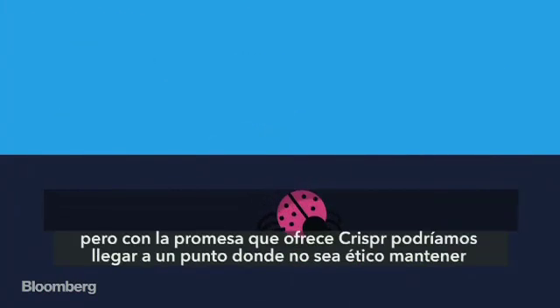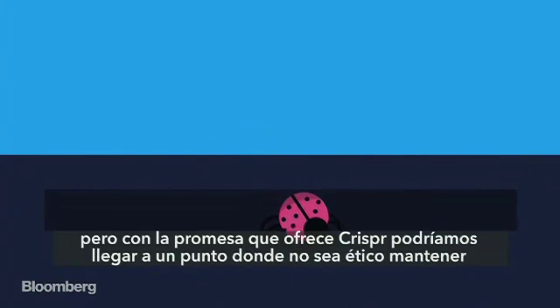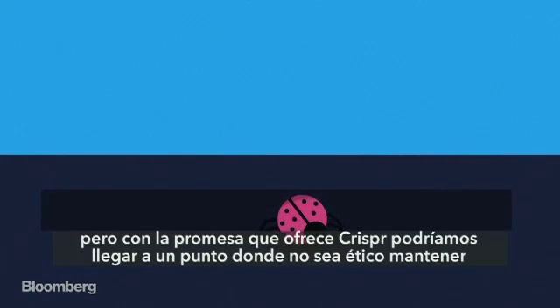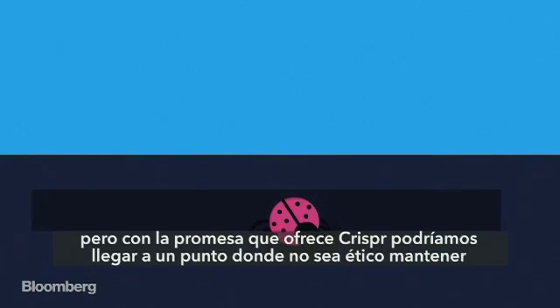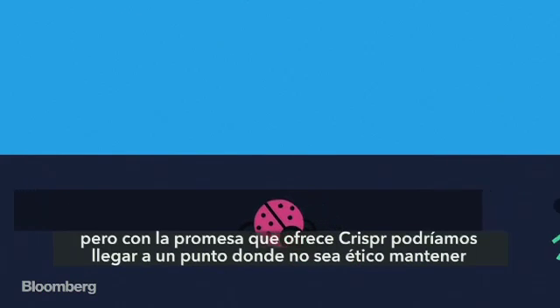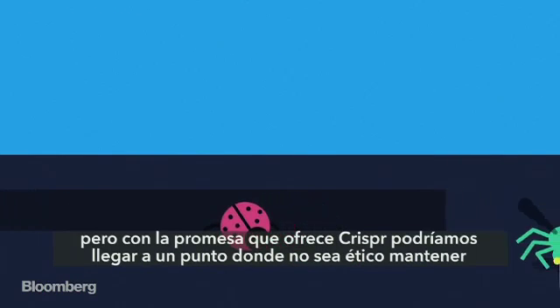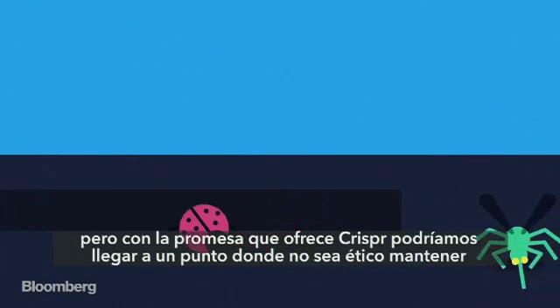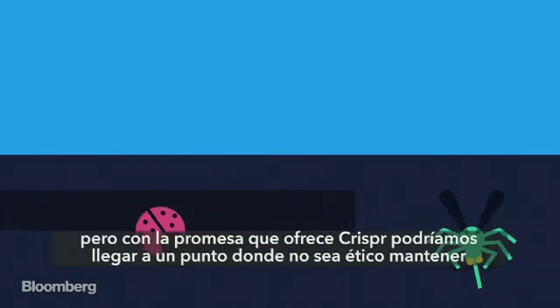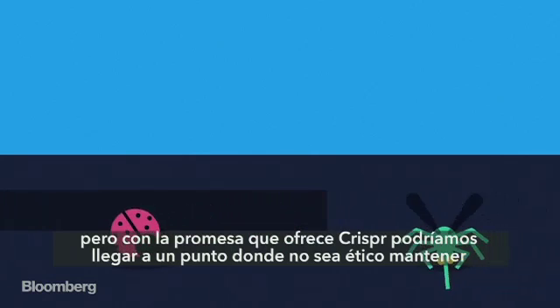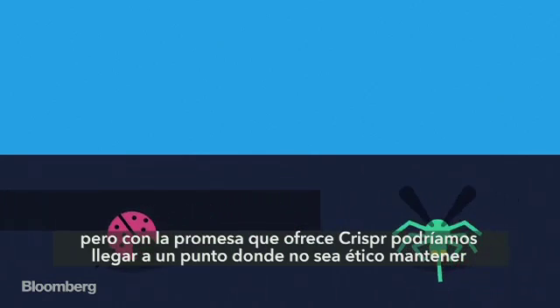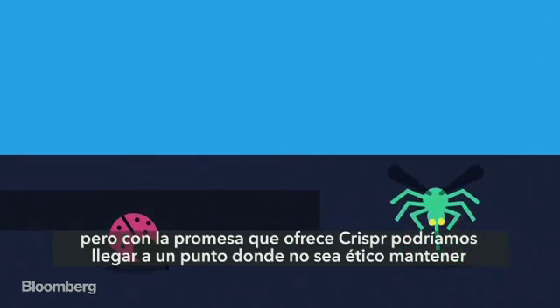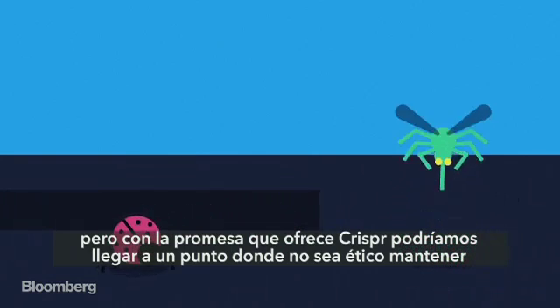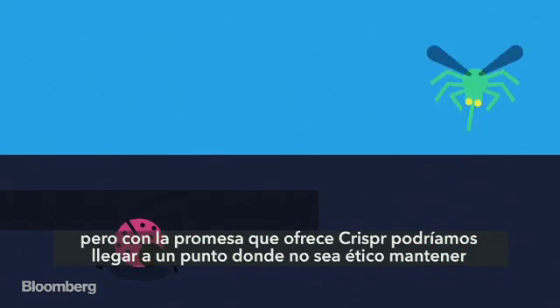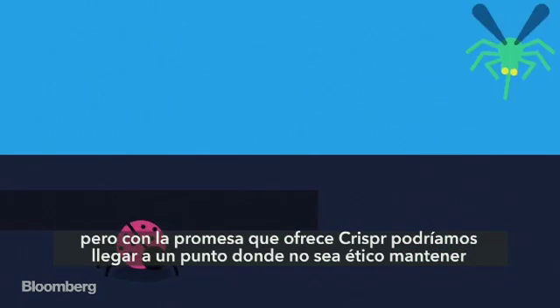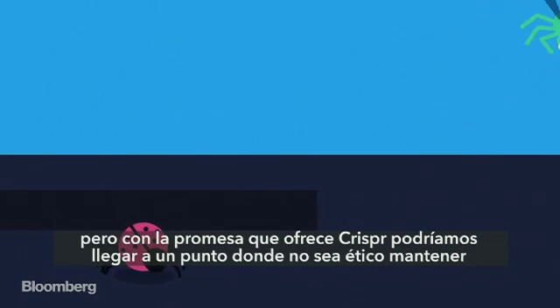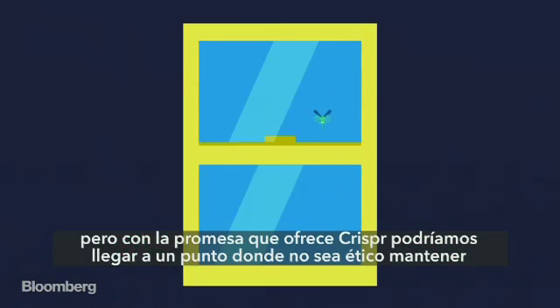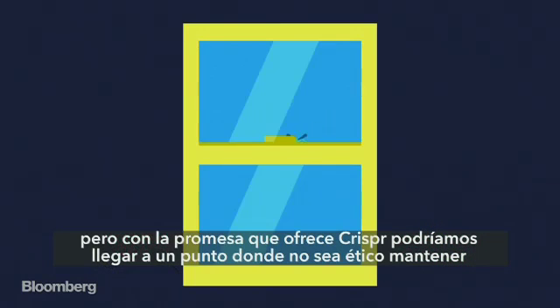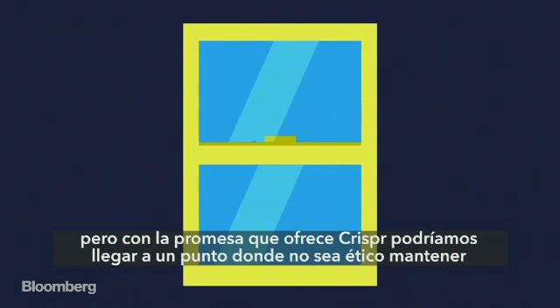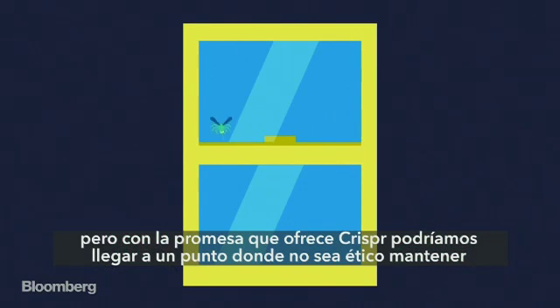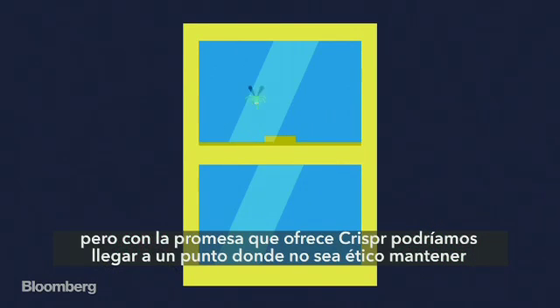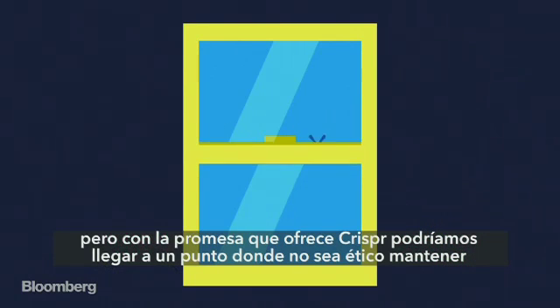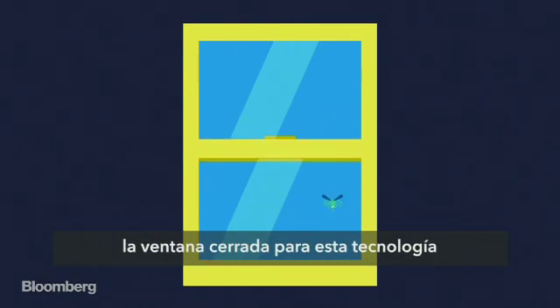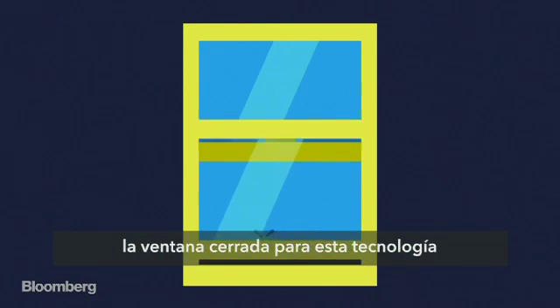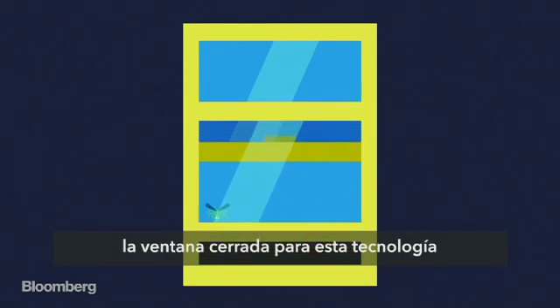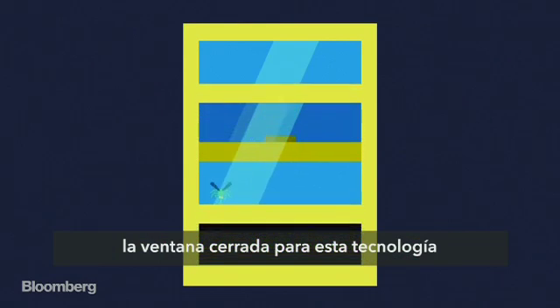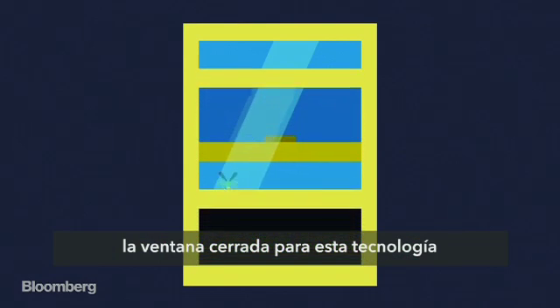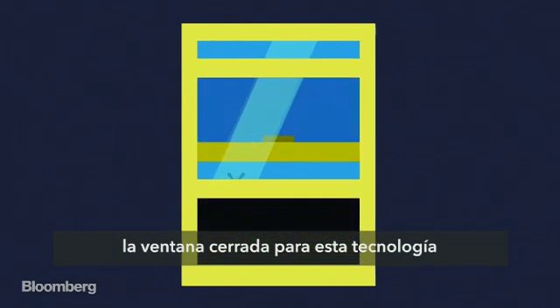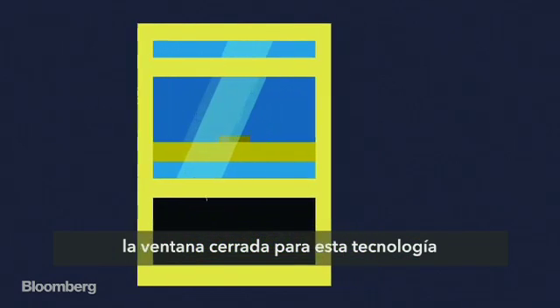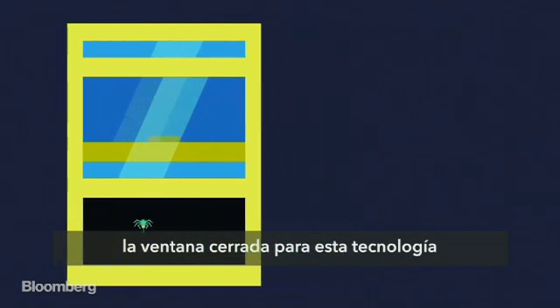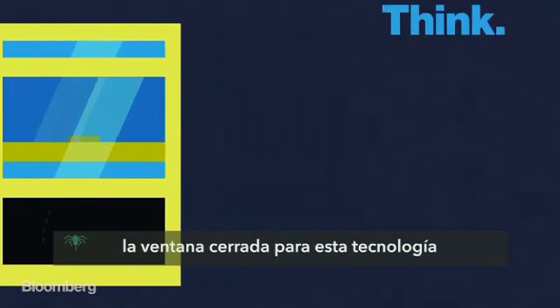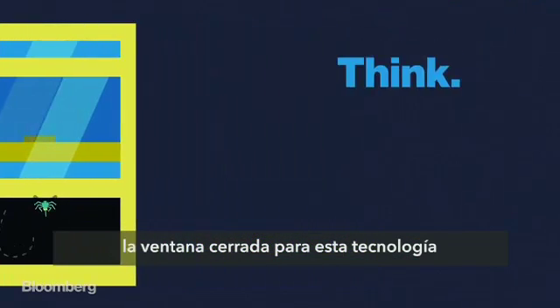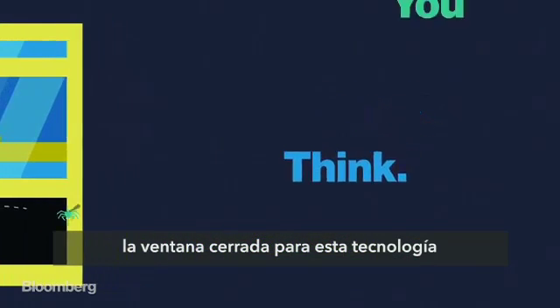But with the promise that CRISPR offers, we may come to a point where it's unethical to keep the window closed on some of this technology. And that time may be coming sooner than you think.